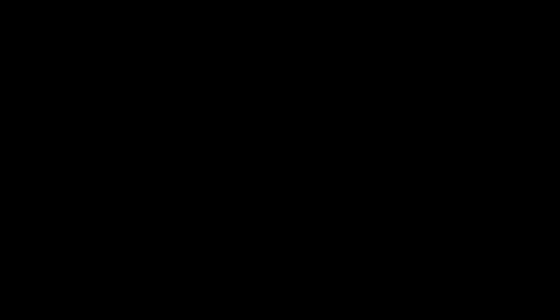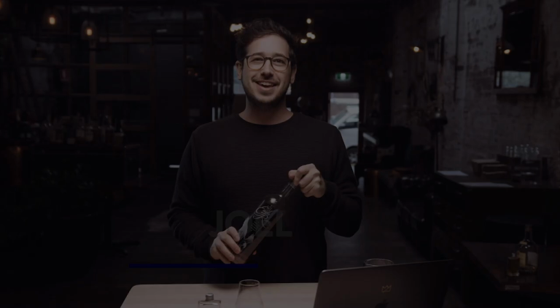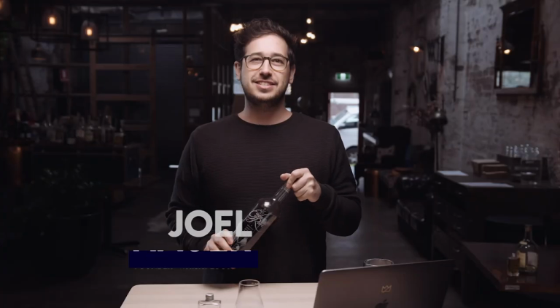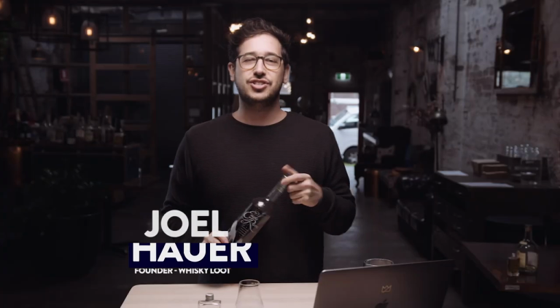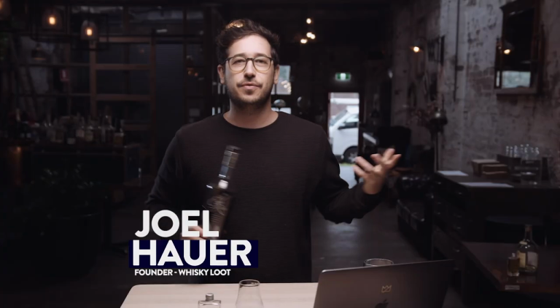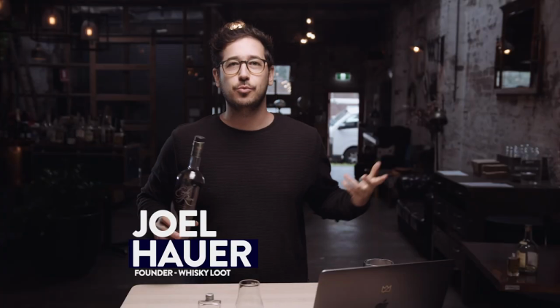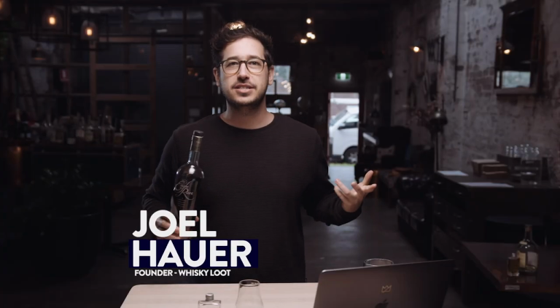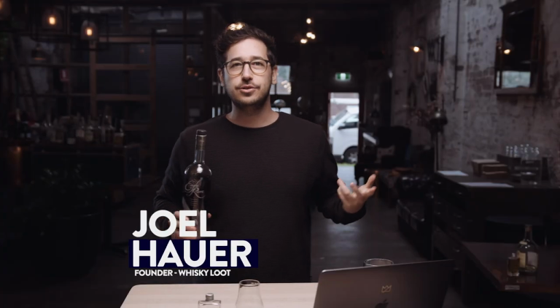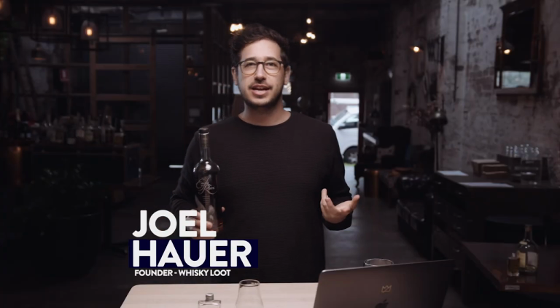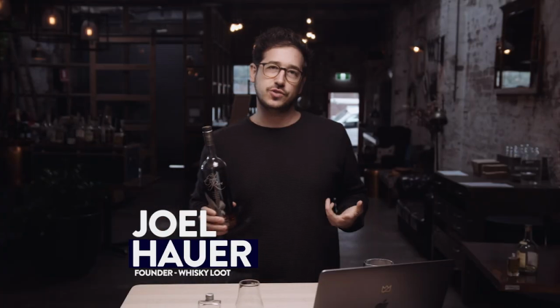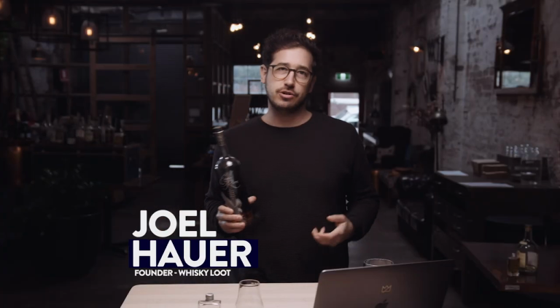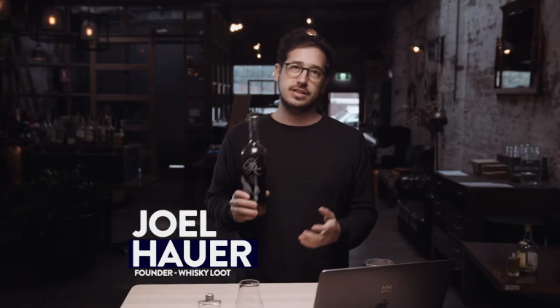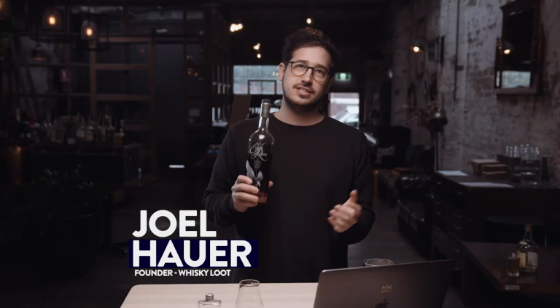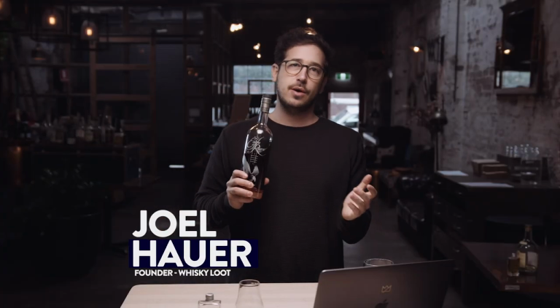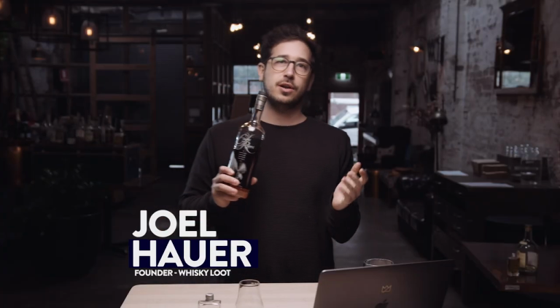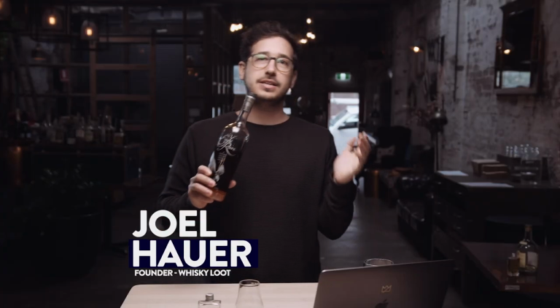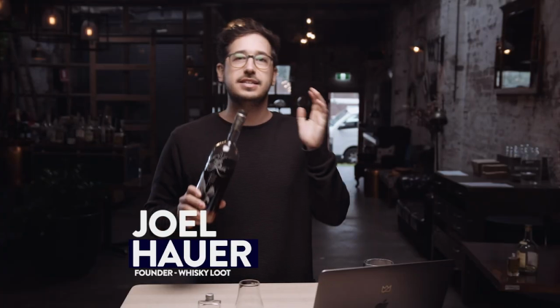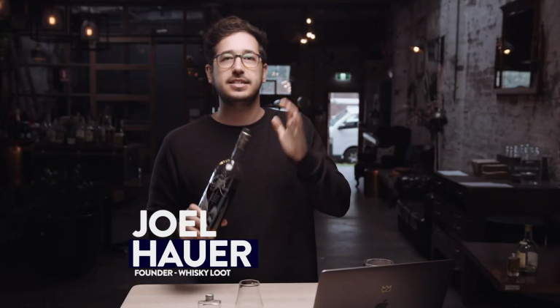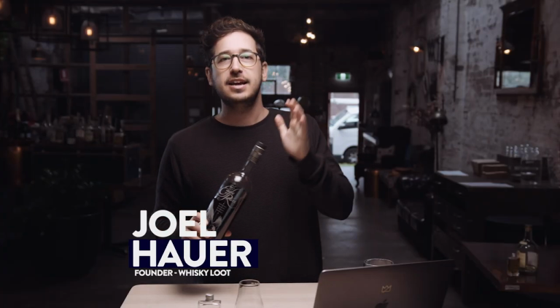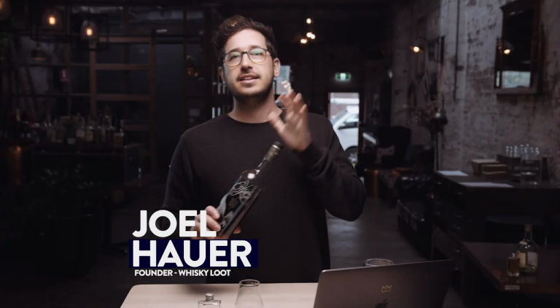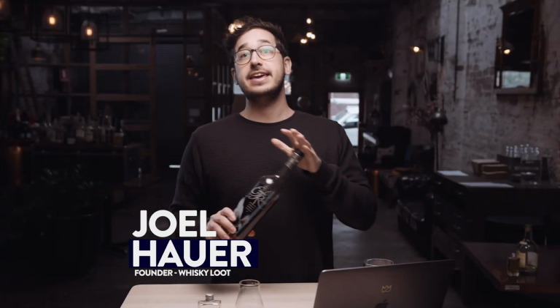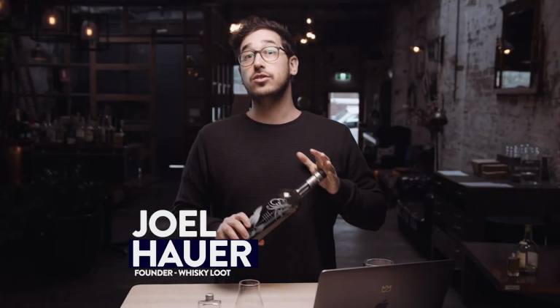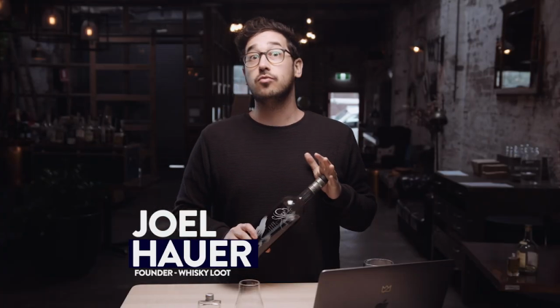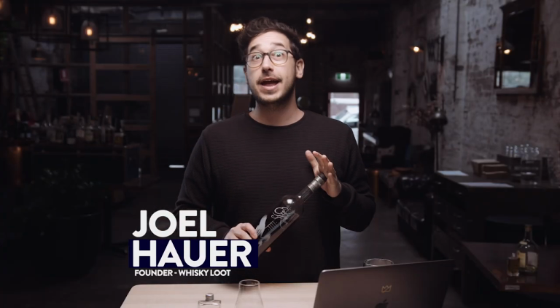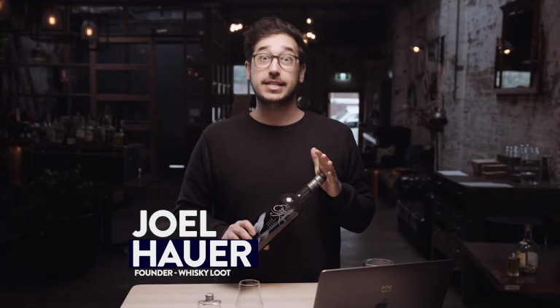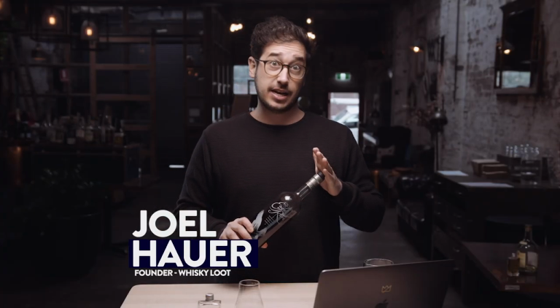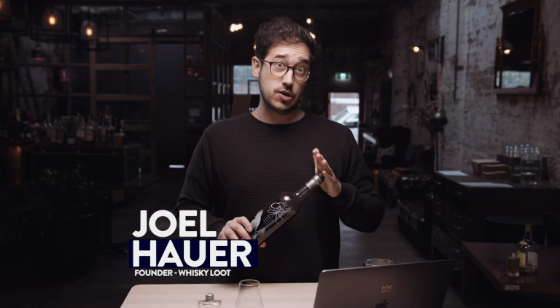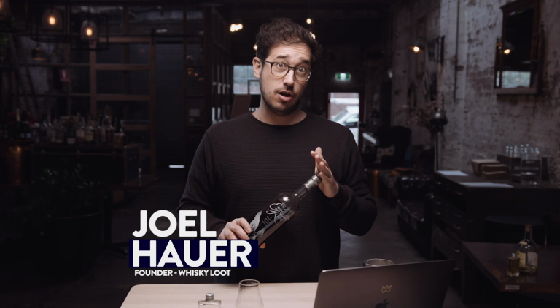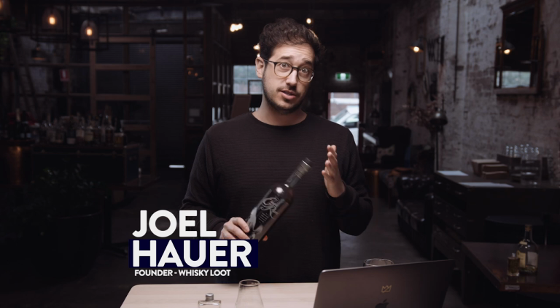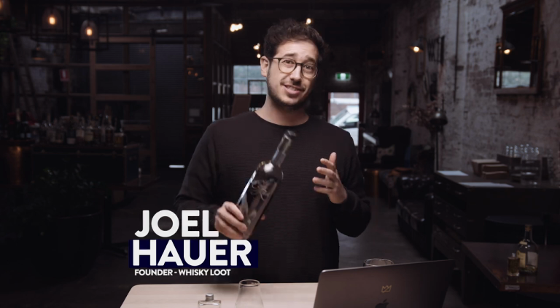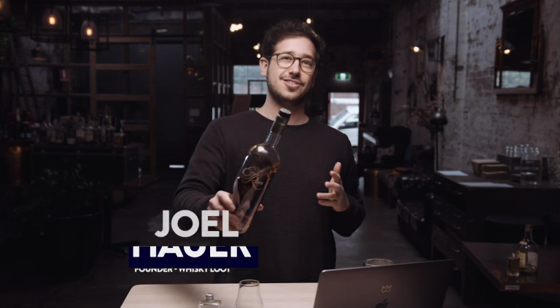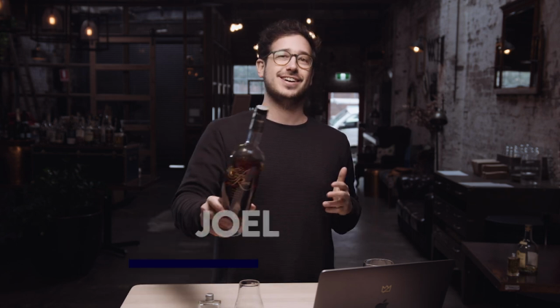Hey, this is Joel from Whiskey Loot. Thanks for joining us. Today we're going to be tasting the Eagle Rare 10-year-old, so stick around.